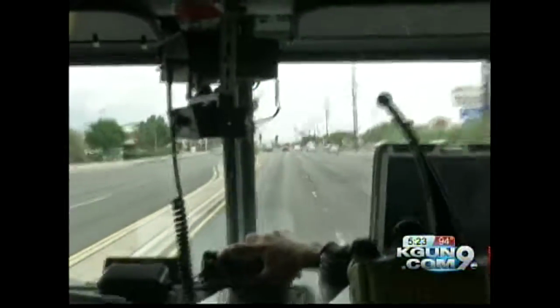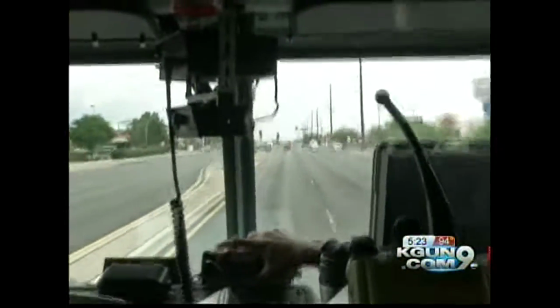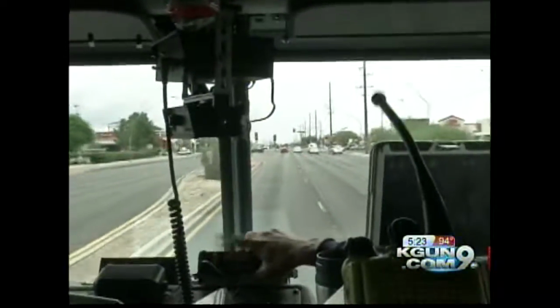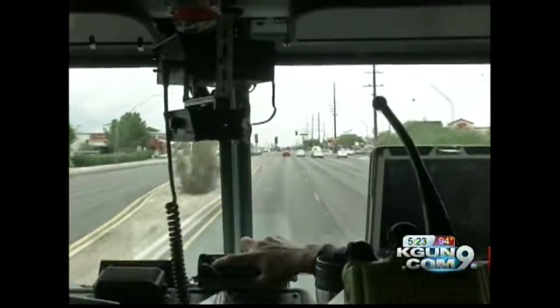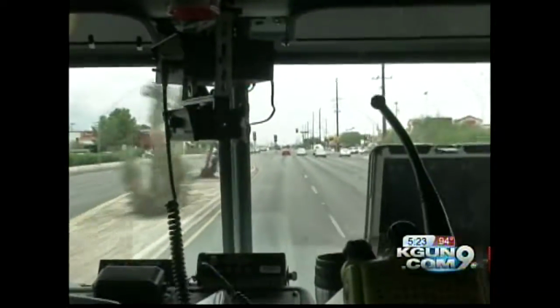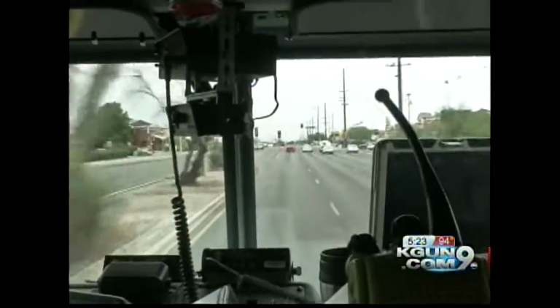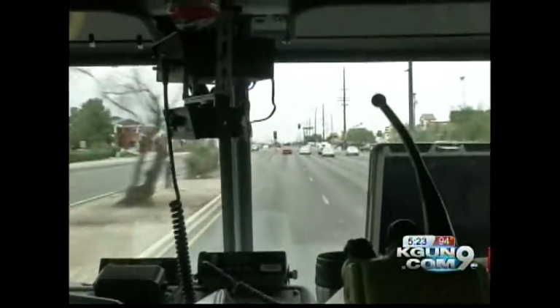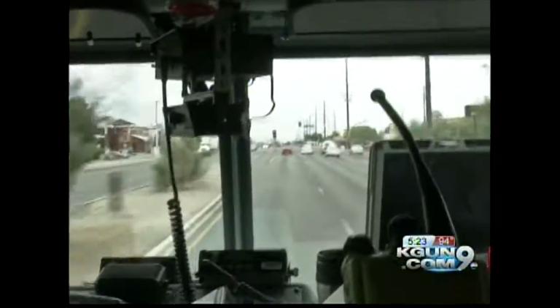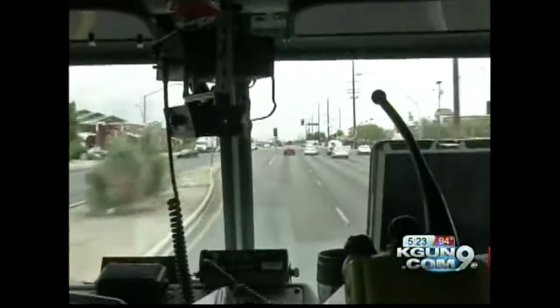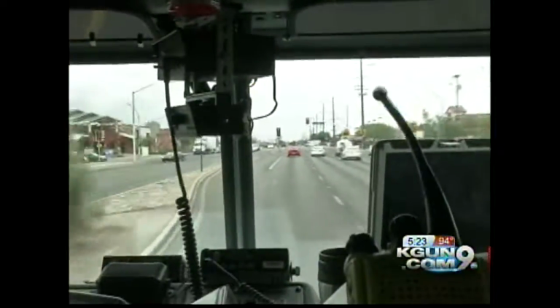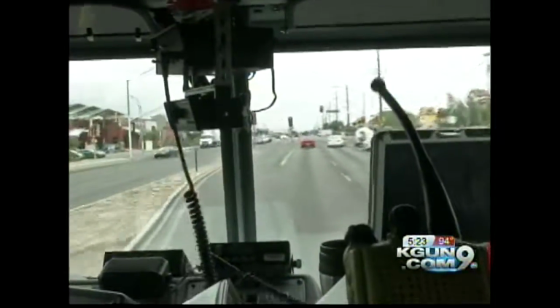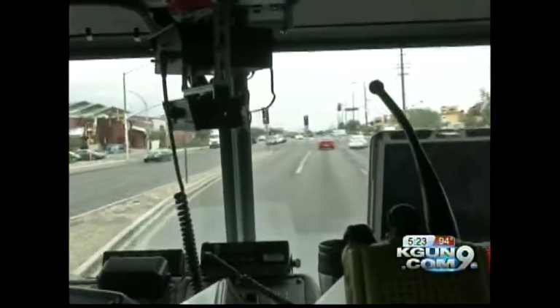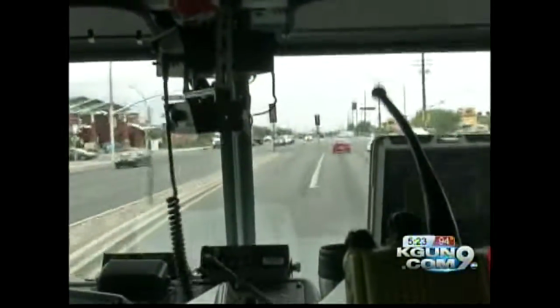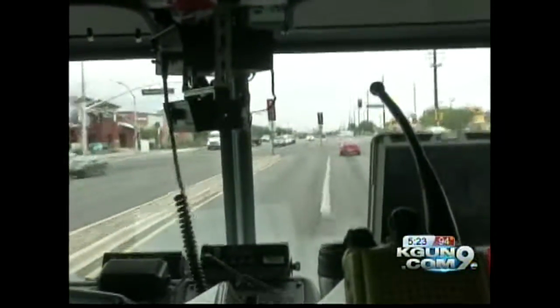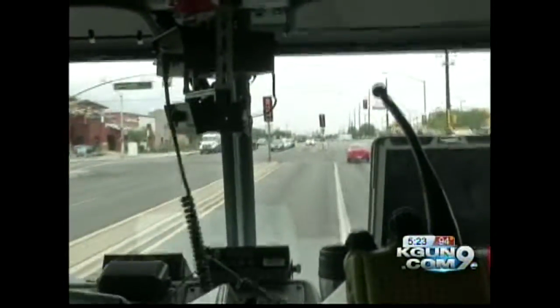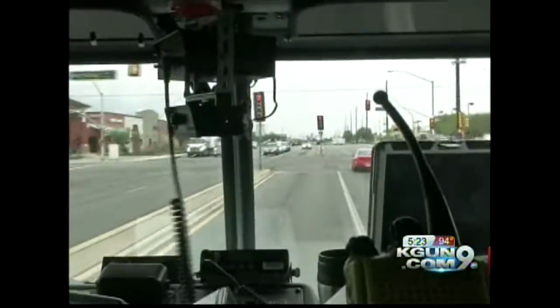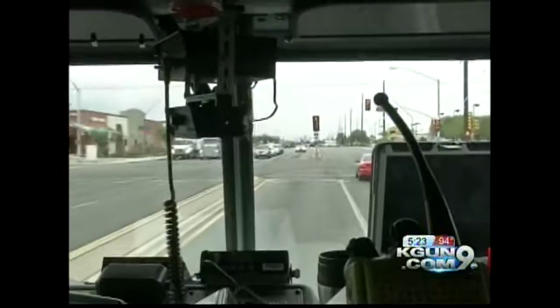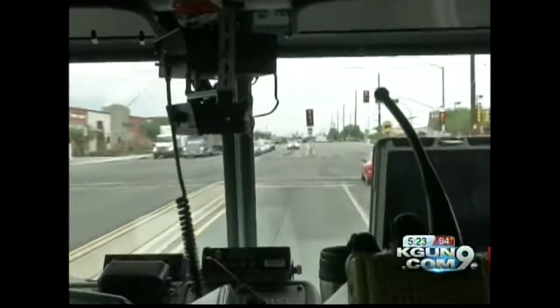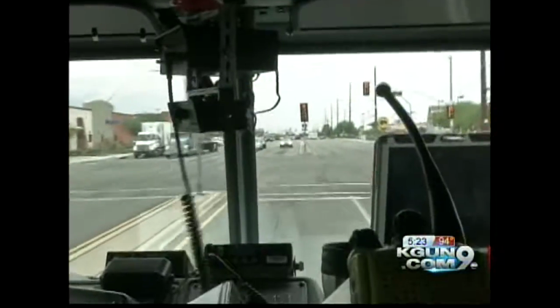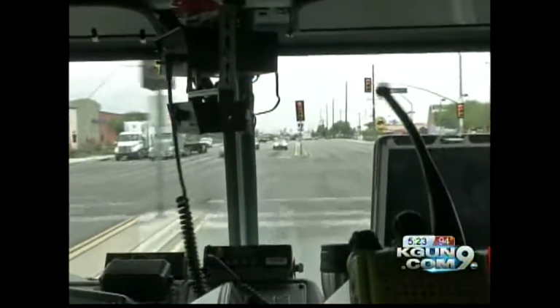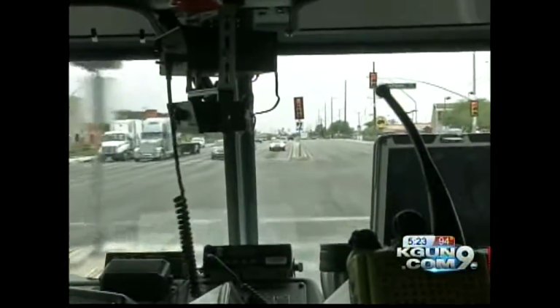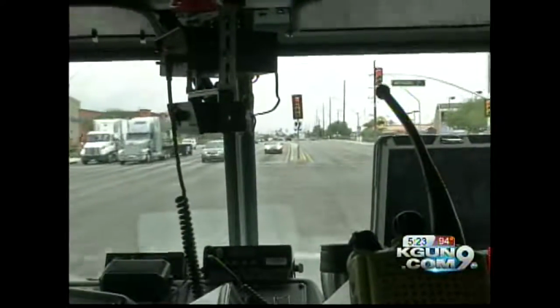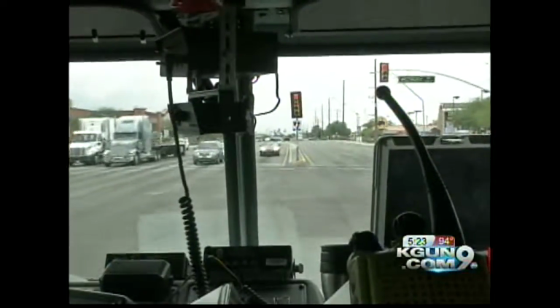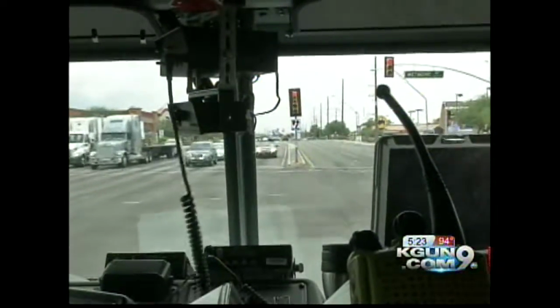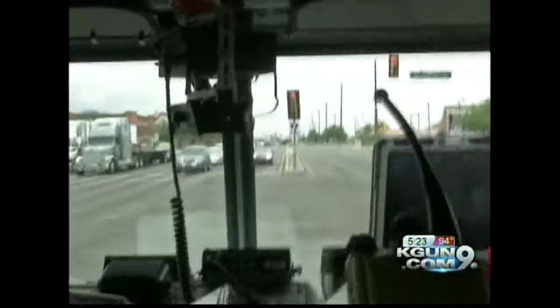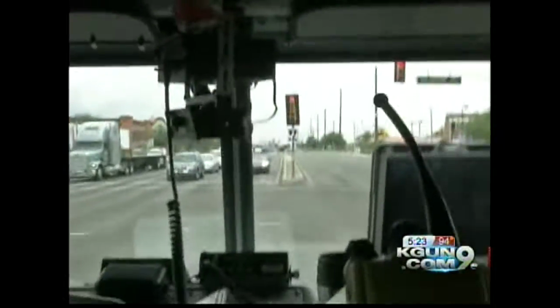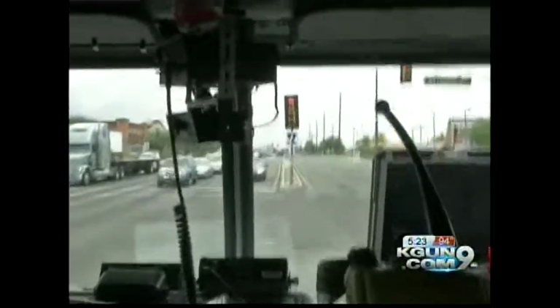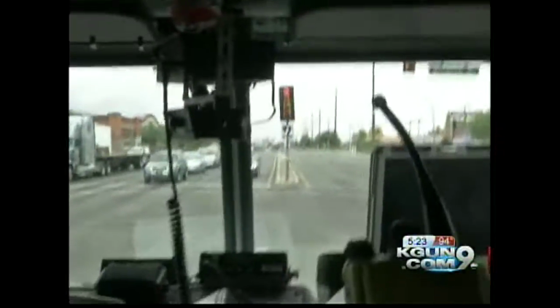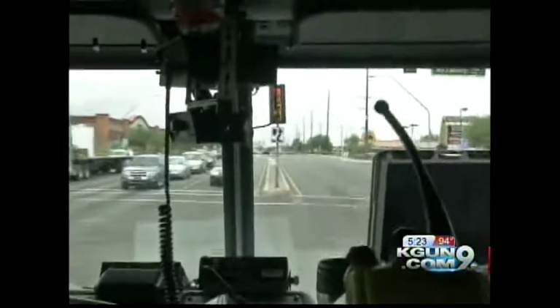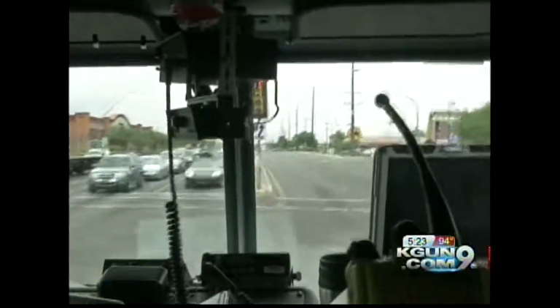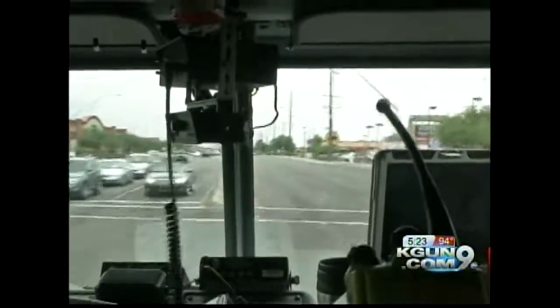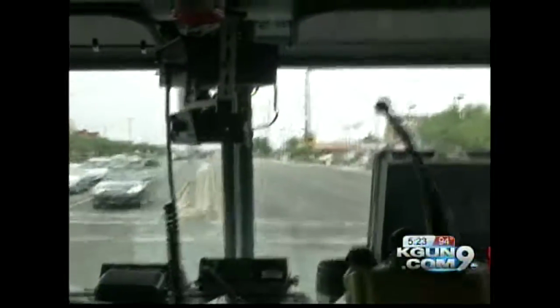If the emergency vehicle is traveling in the opposite direction on a divided highway or street, you do not need to pull over. But be ready to slow down or stop if they have to turn in front of you.